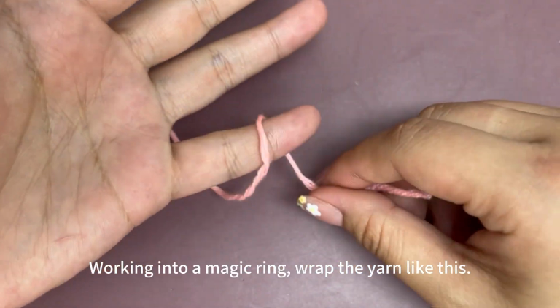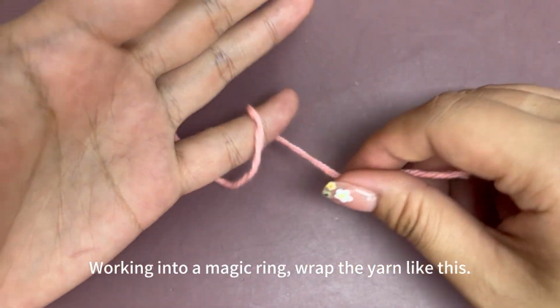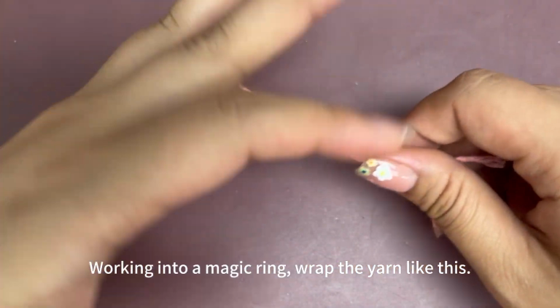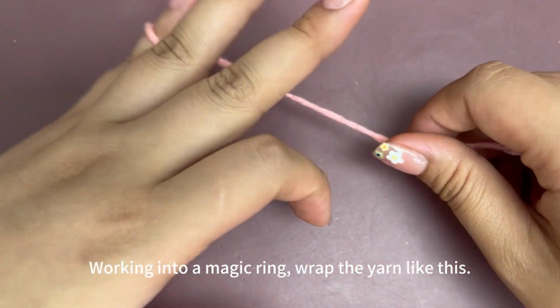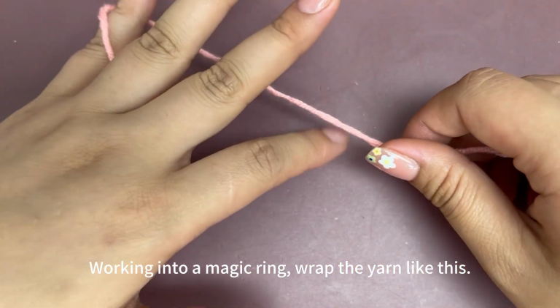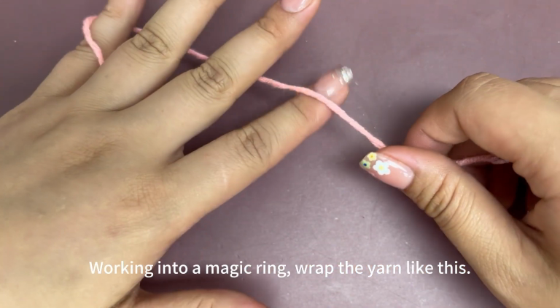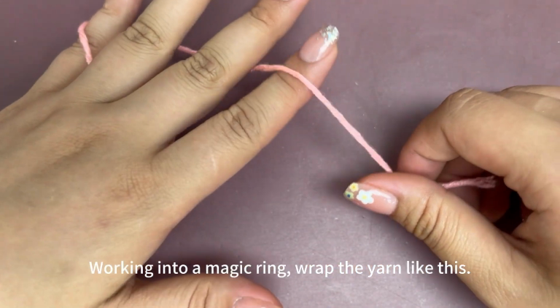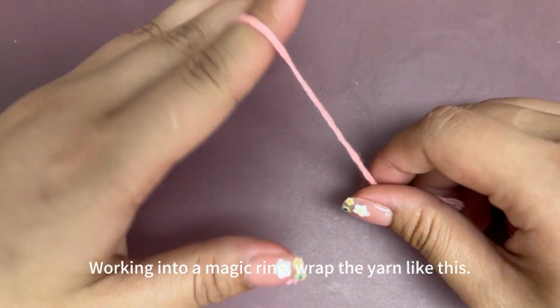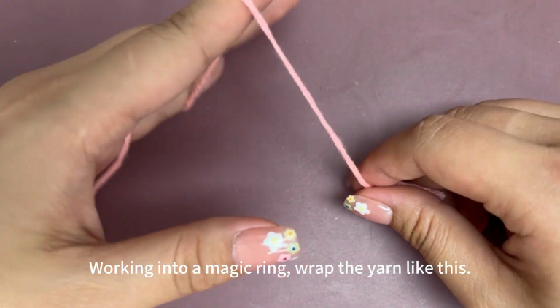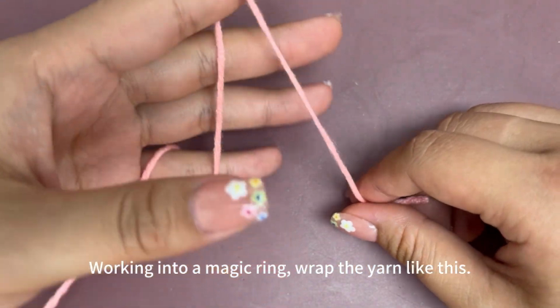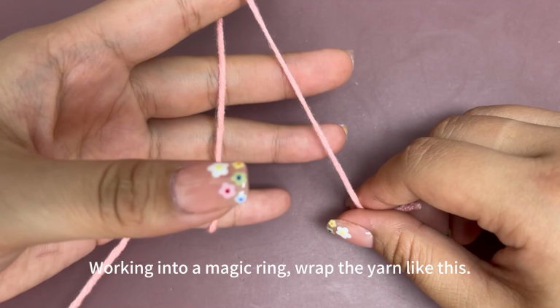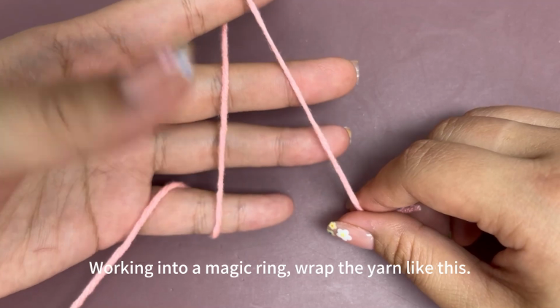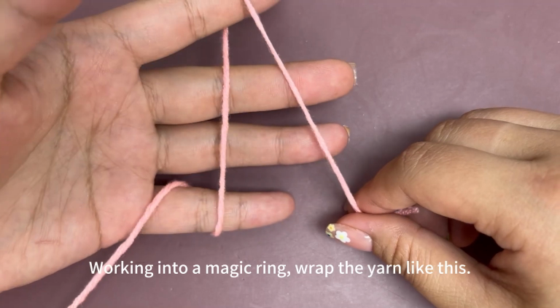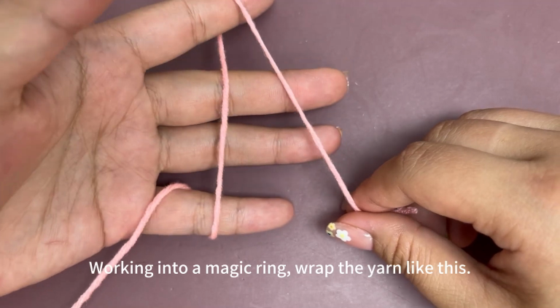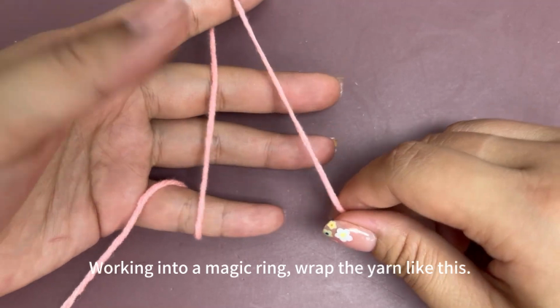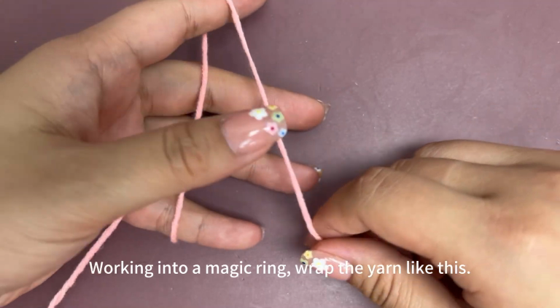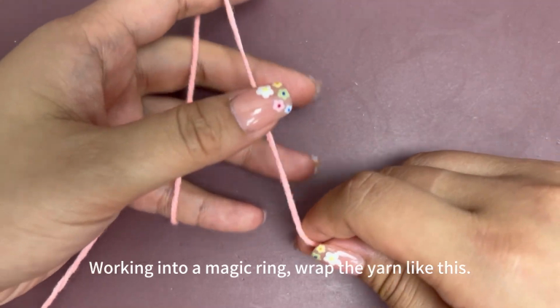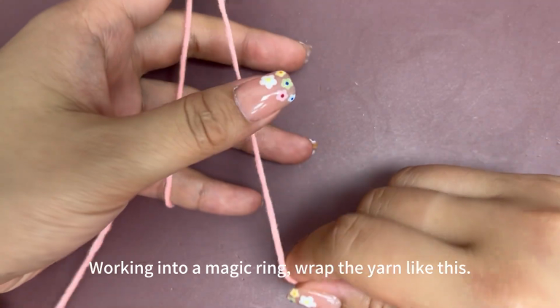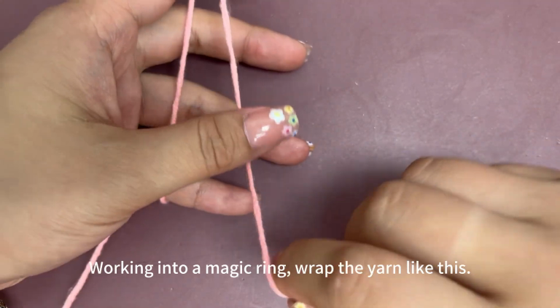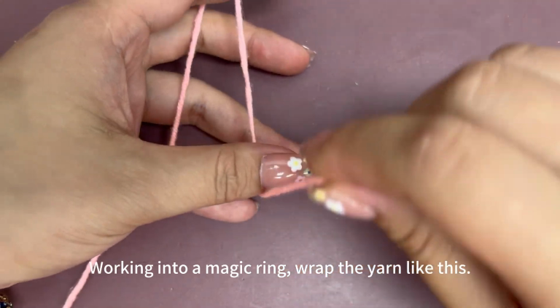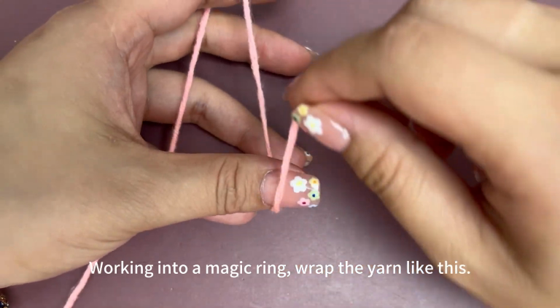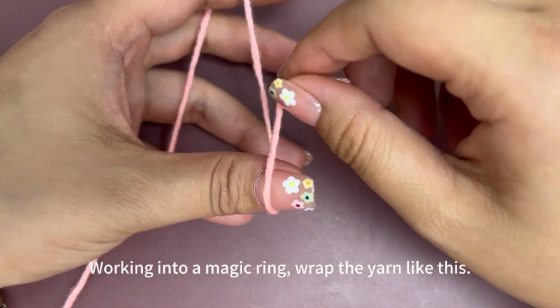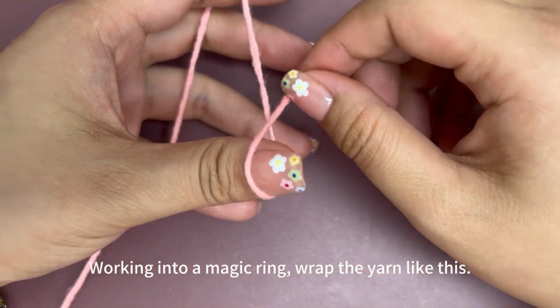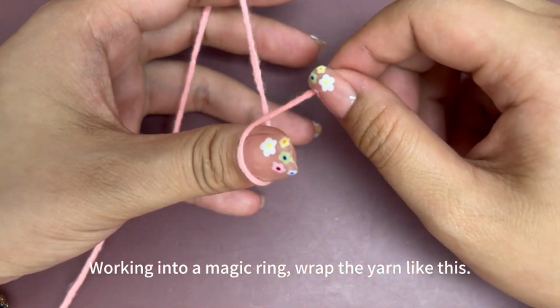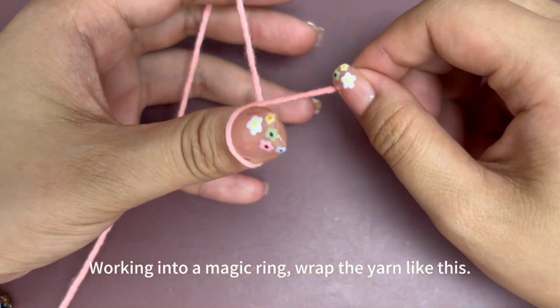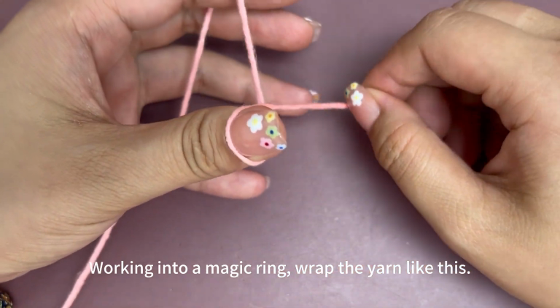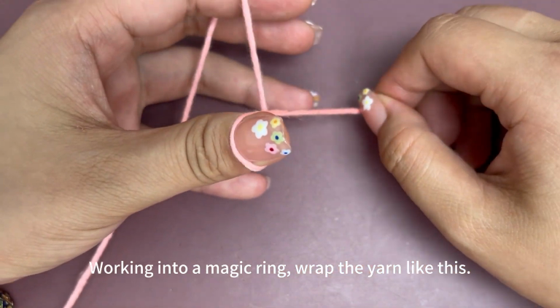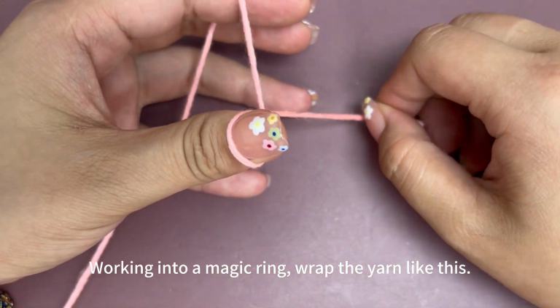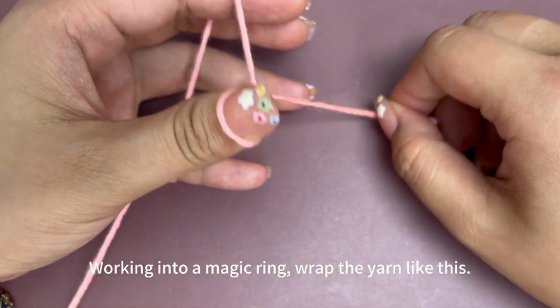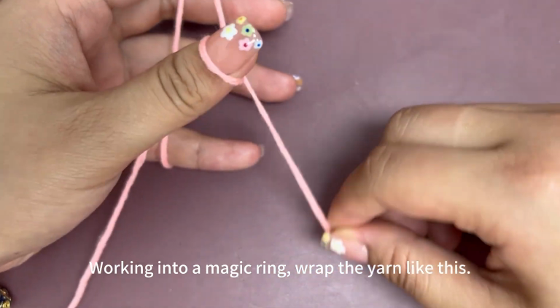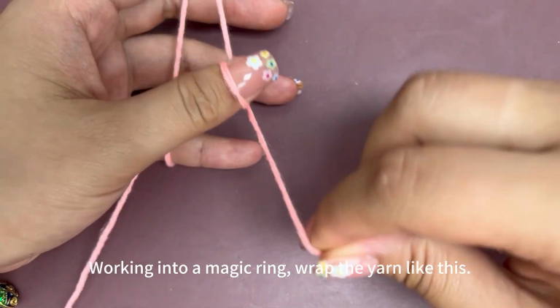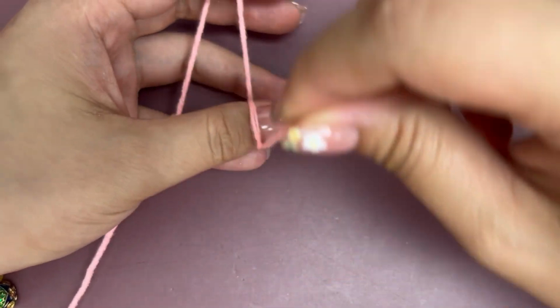Work into a magic ring. Wrap the yarn around your fingers like this.